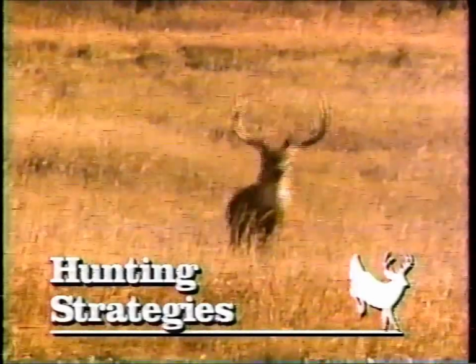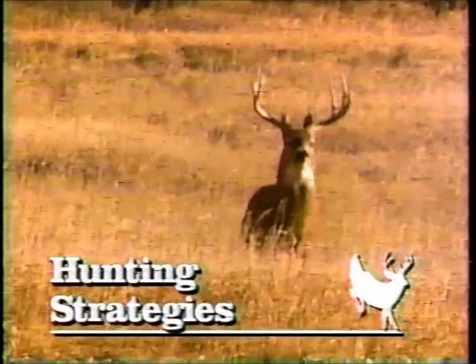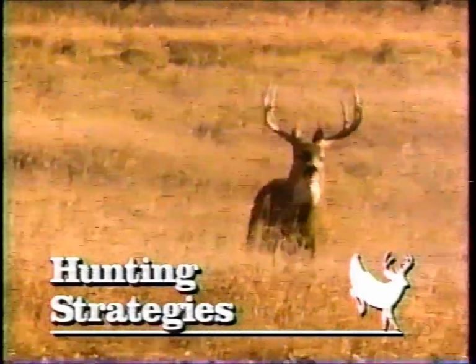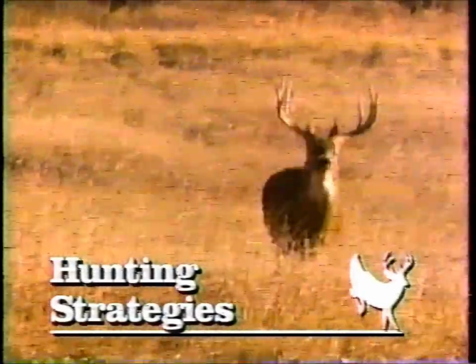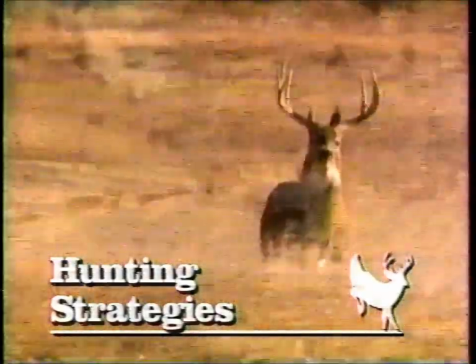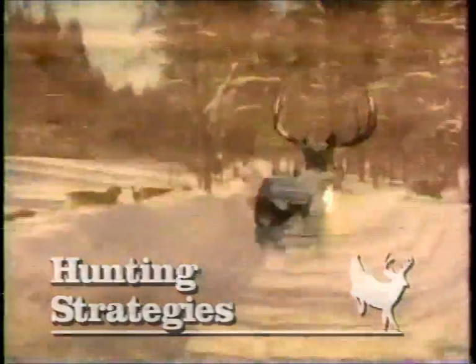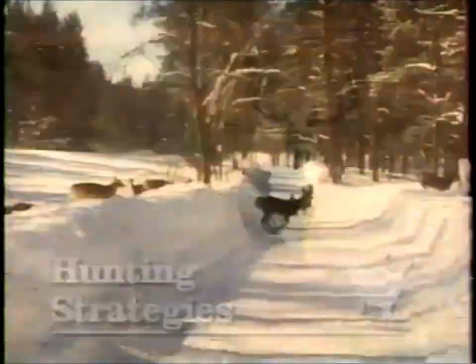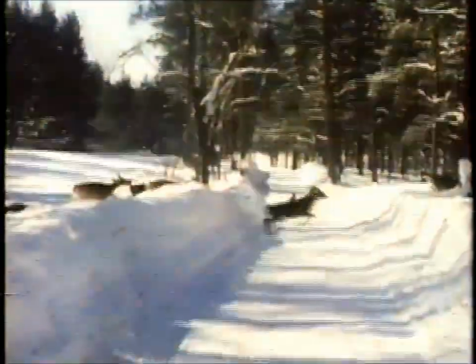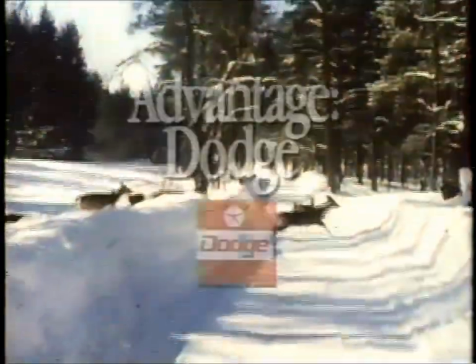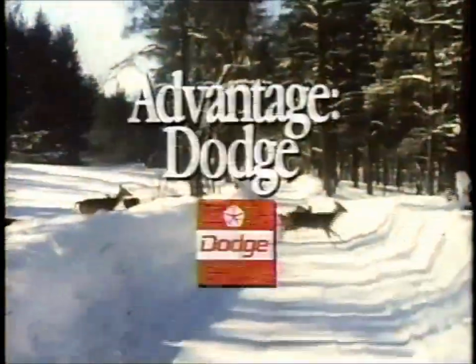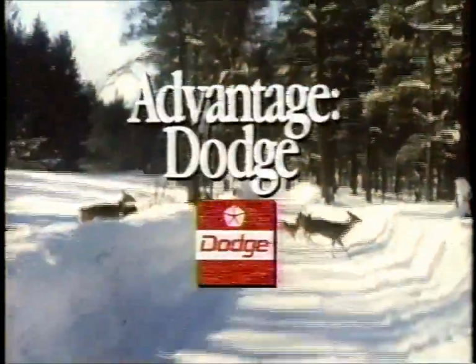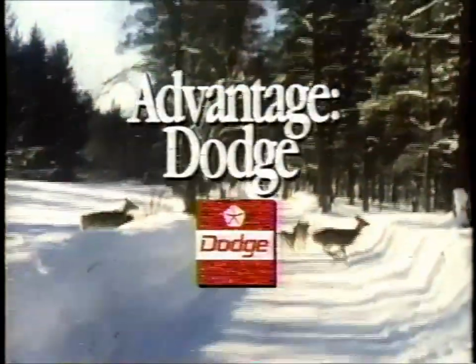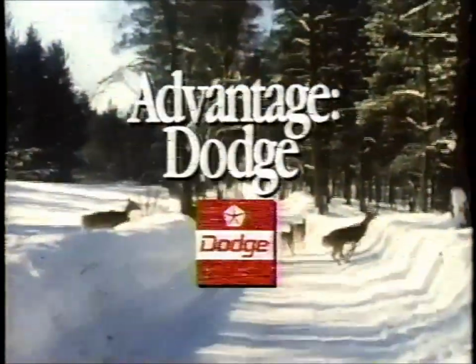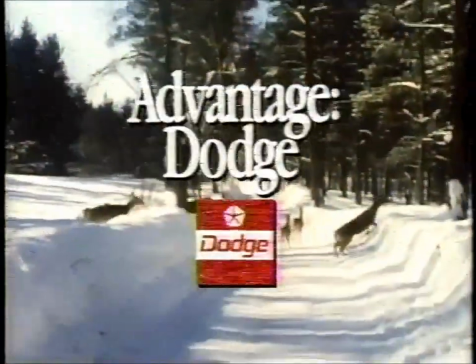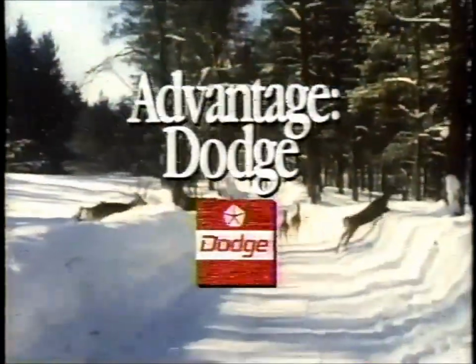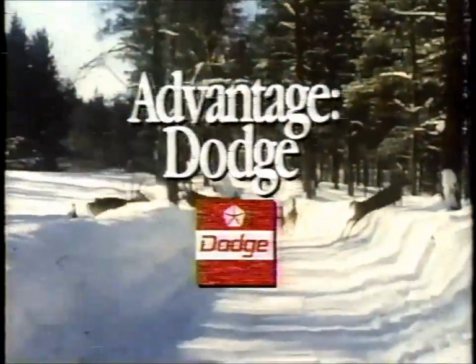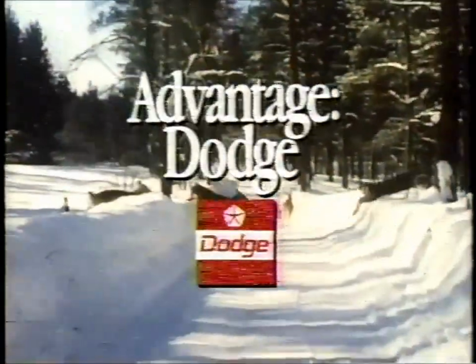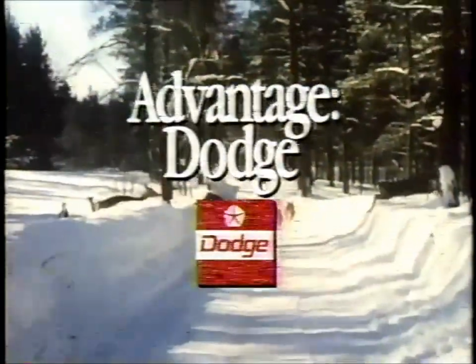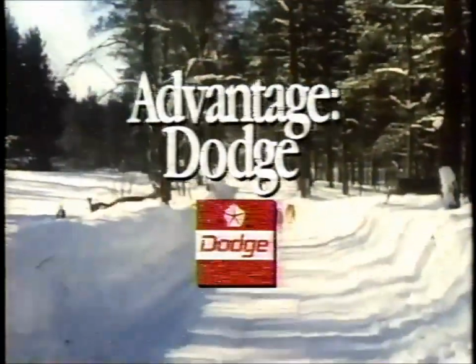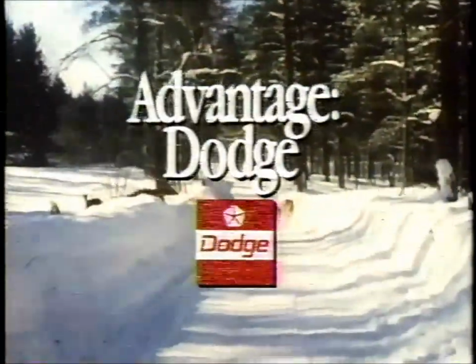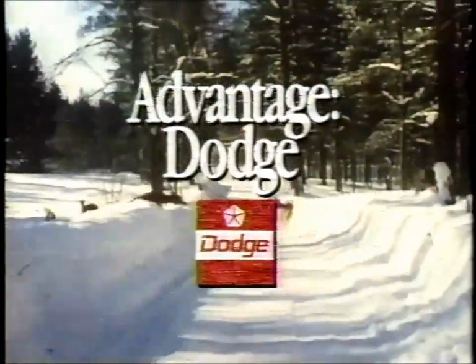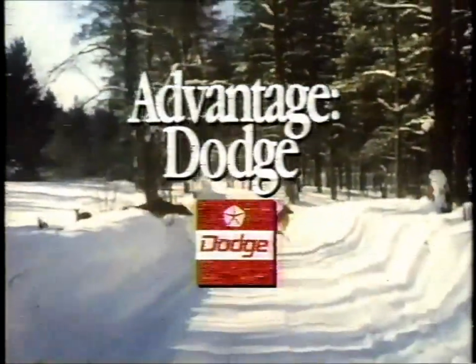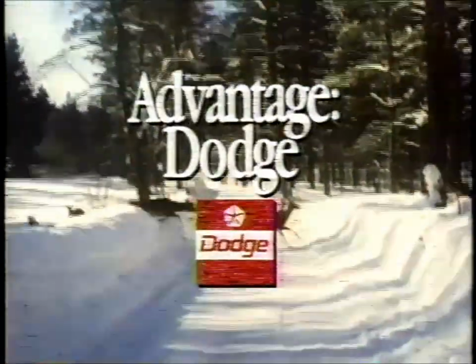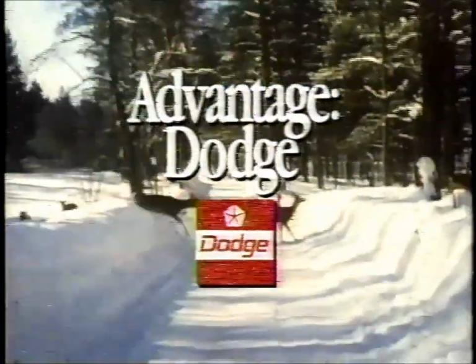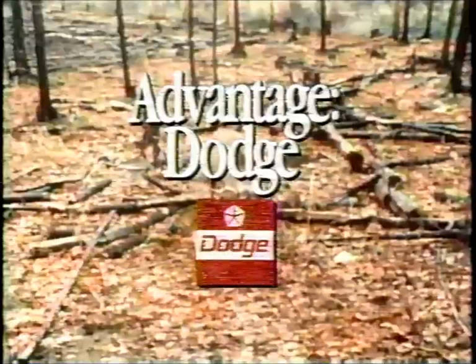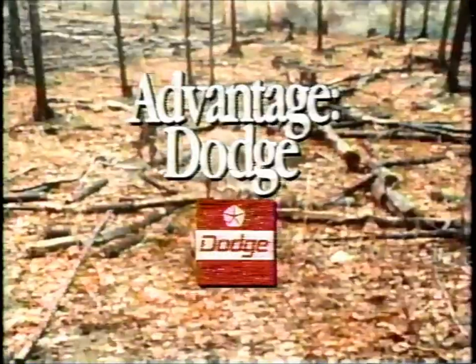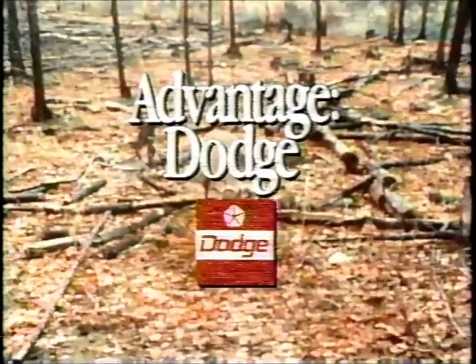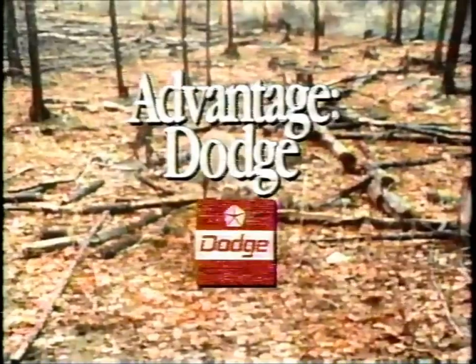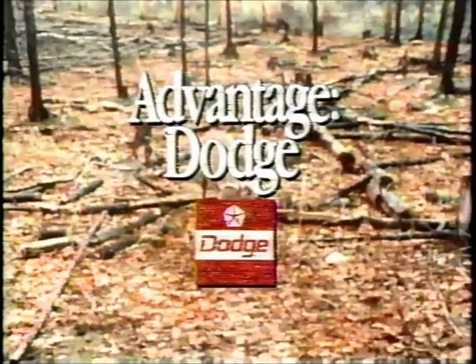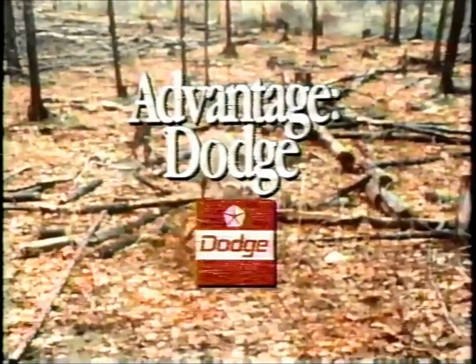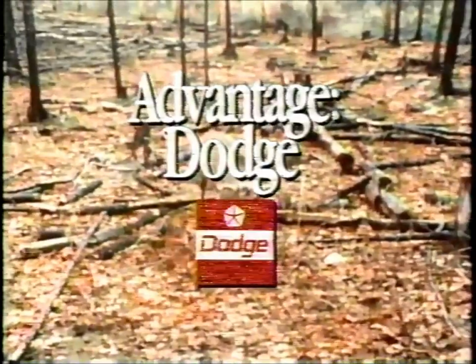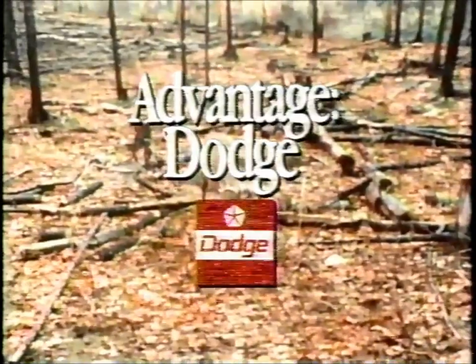Hunting Strategies is brought to you by Dodge Trucks, the official vehicle of the 3M Hunting Series.